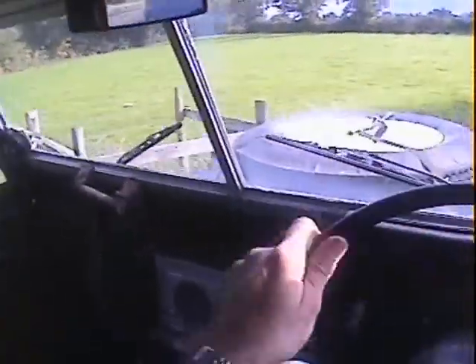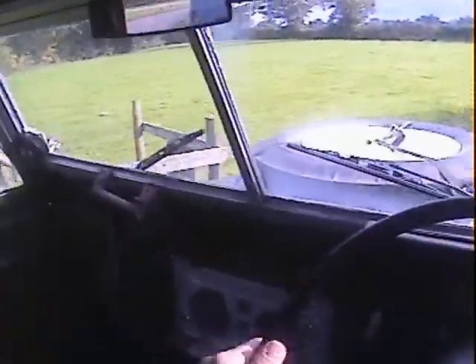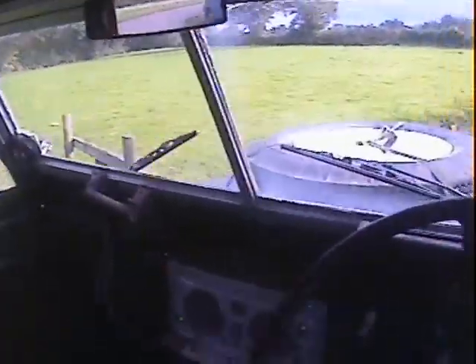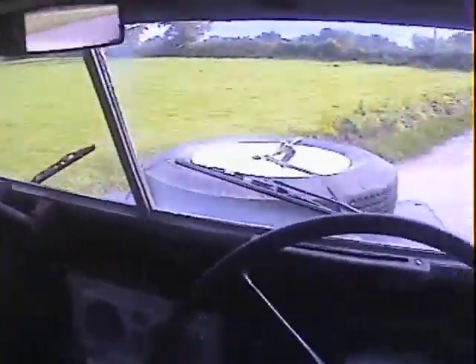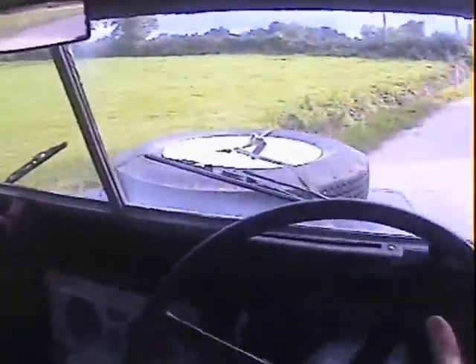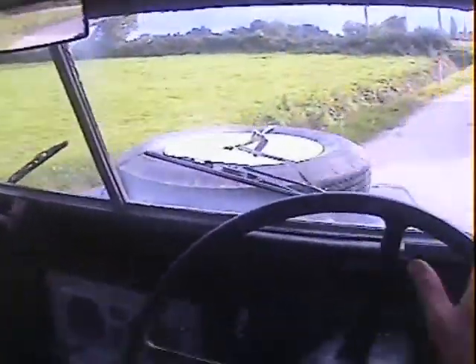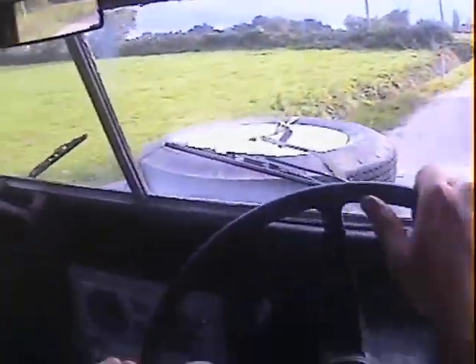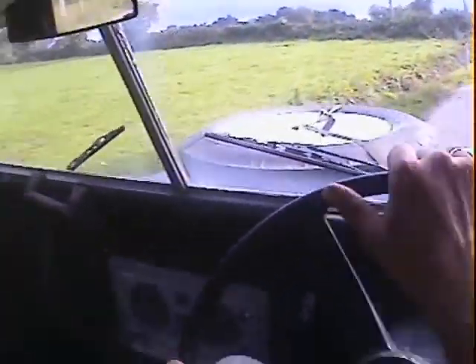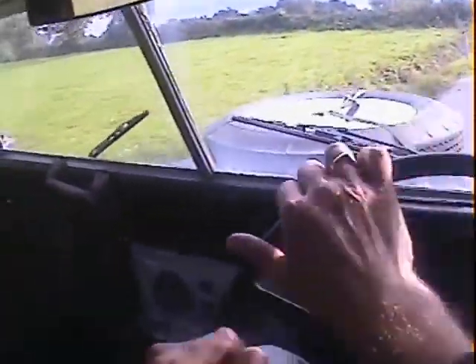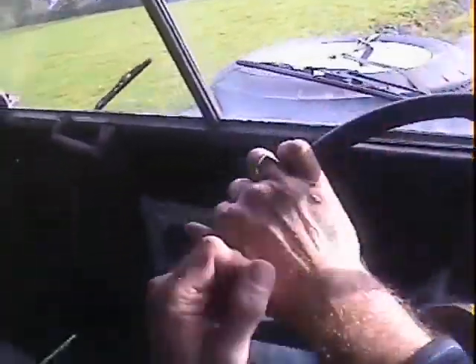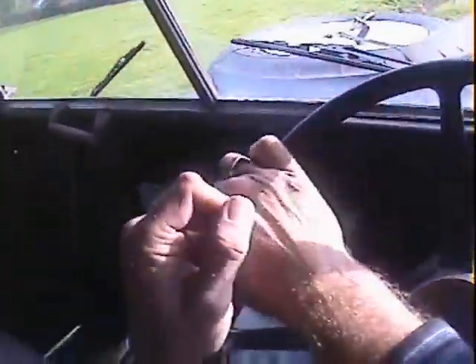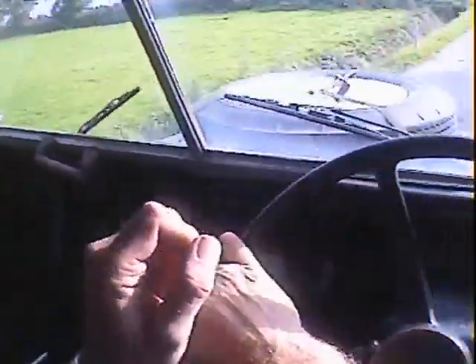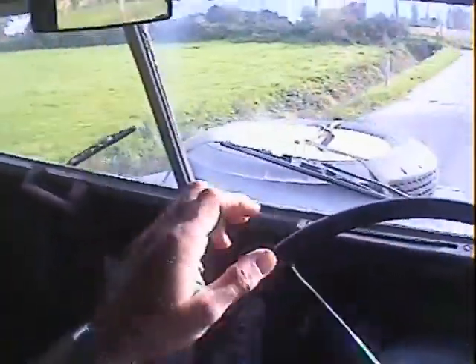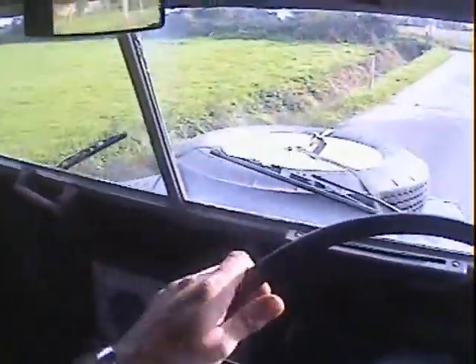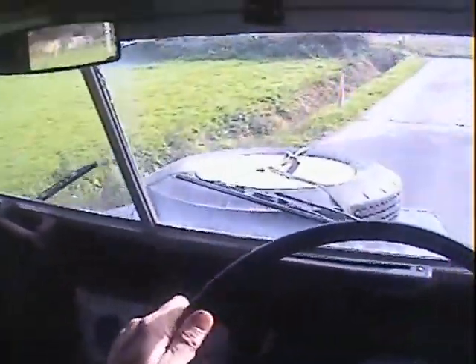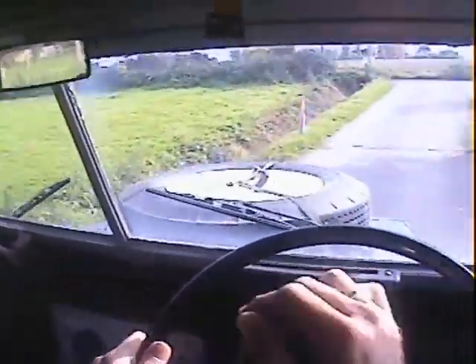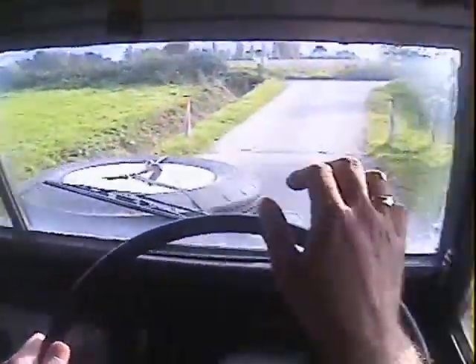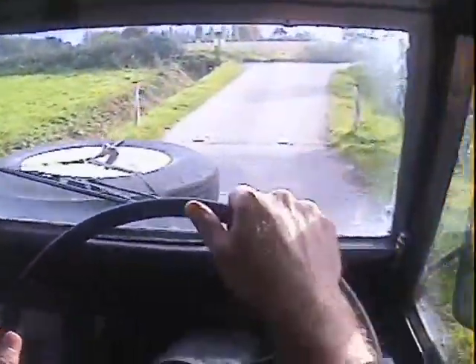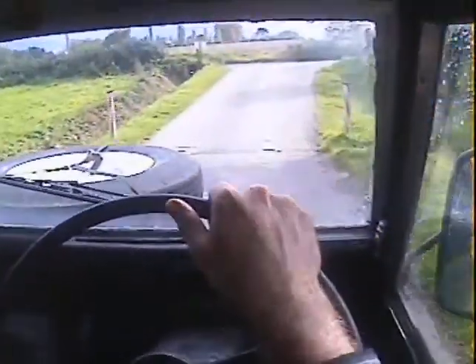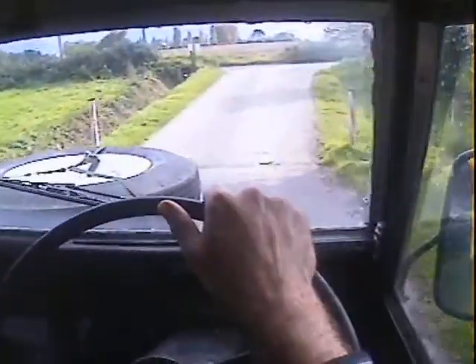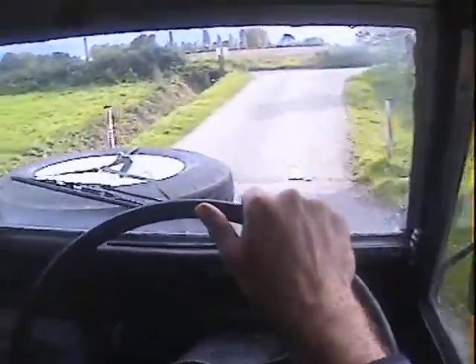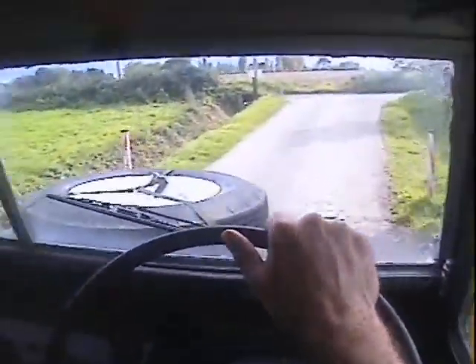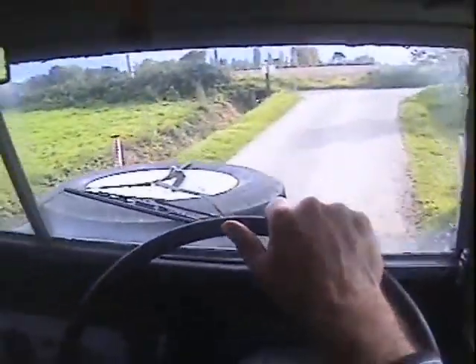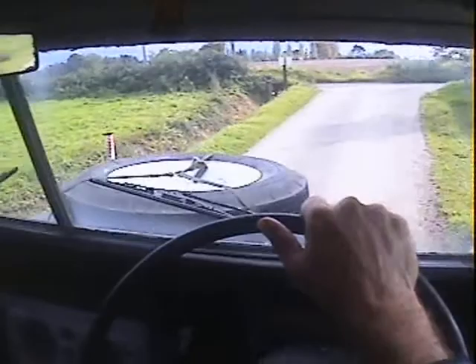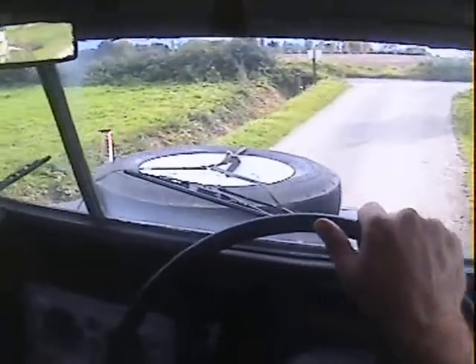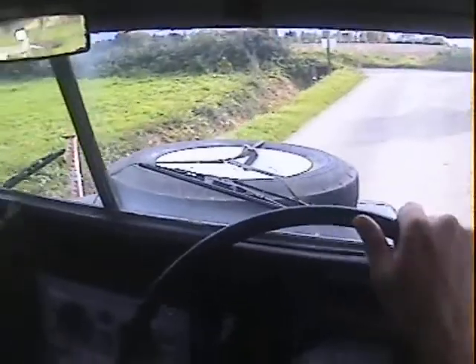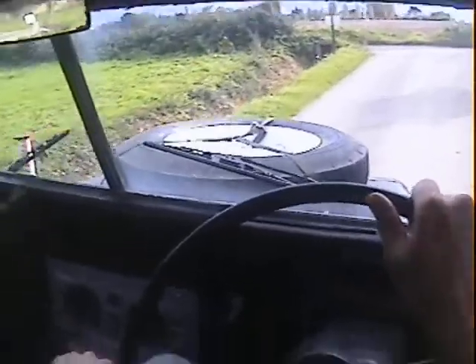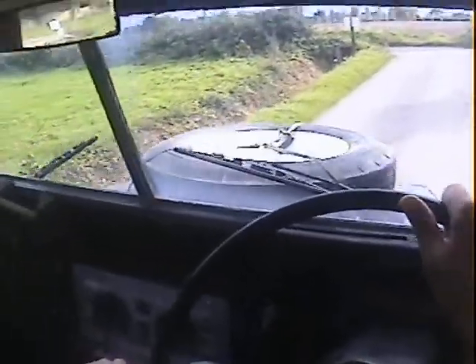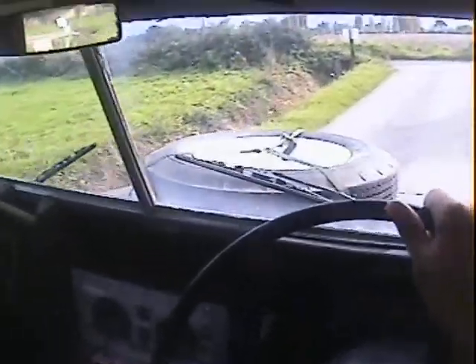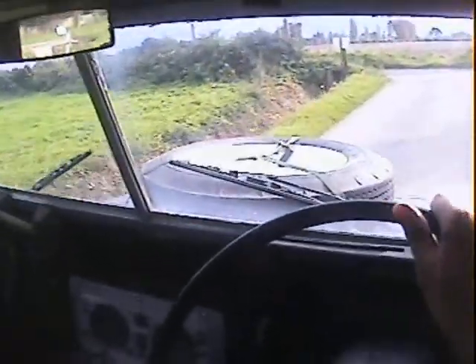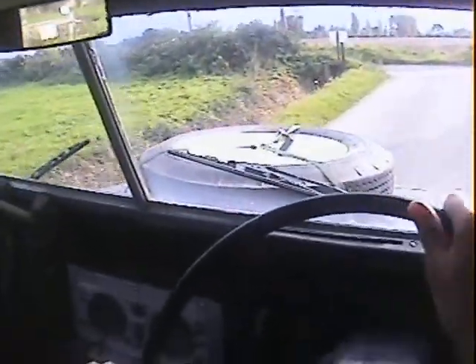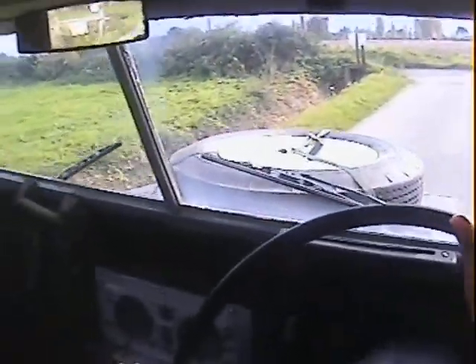It's showing 91,000 miles. No idea if that's genuine or not, clearly.